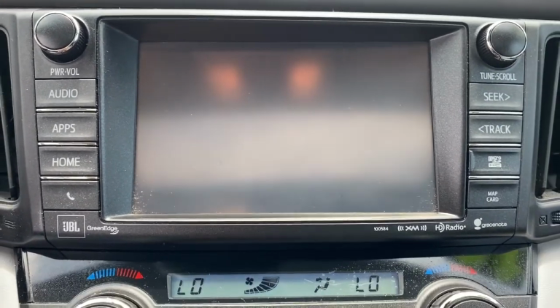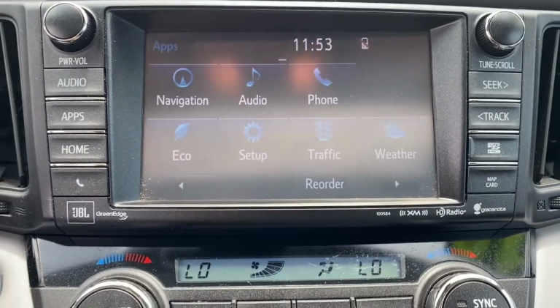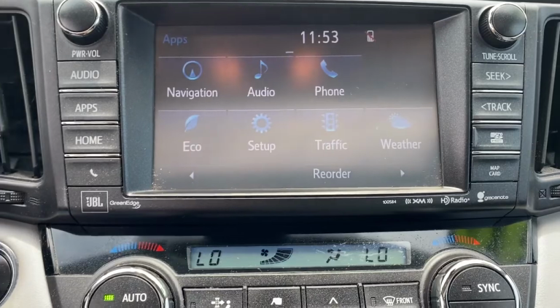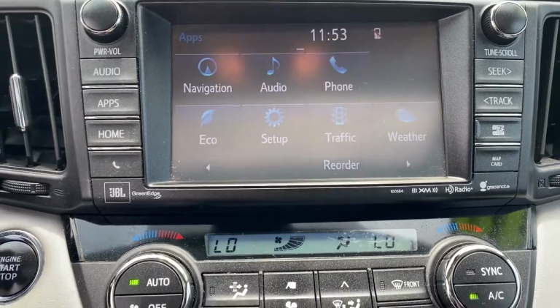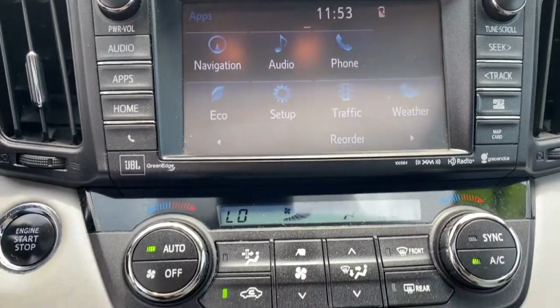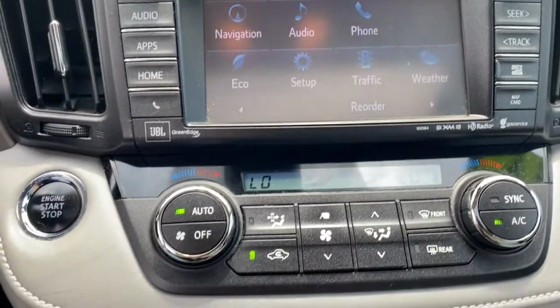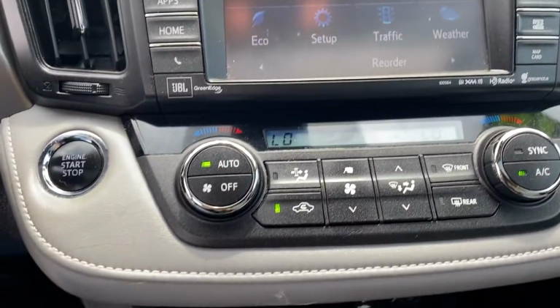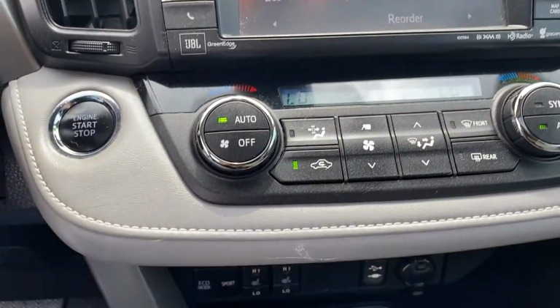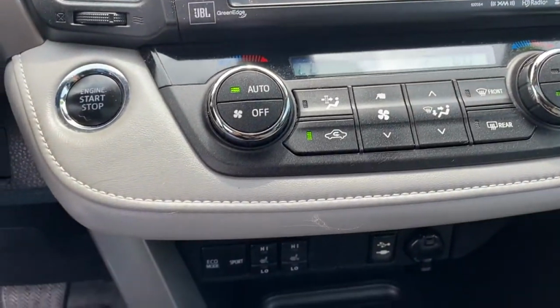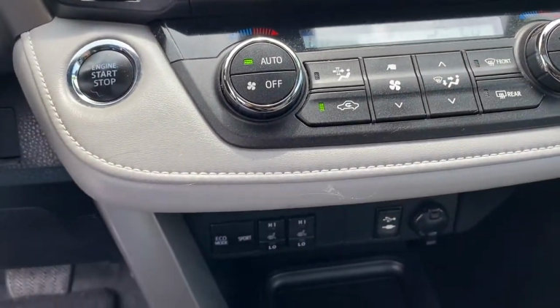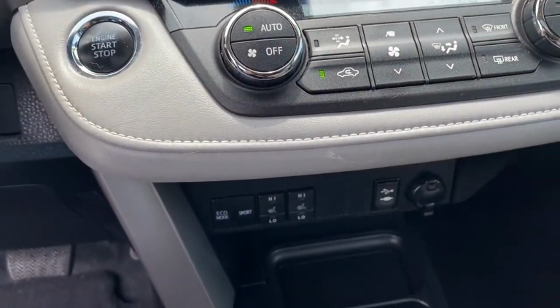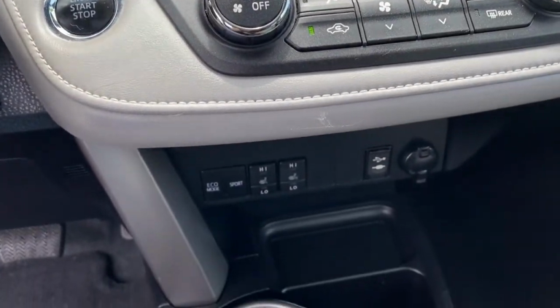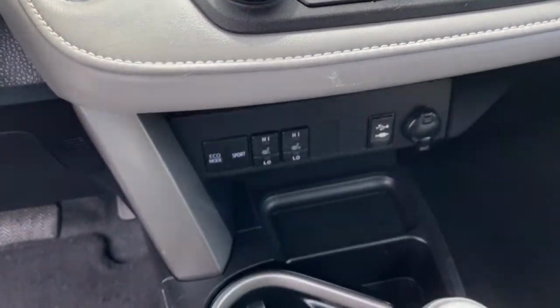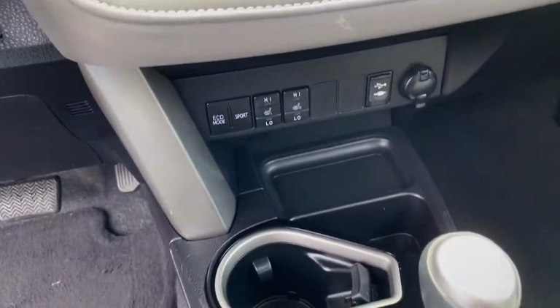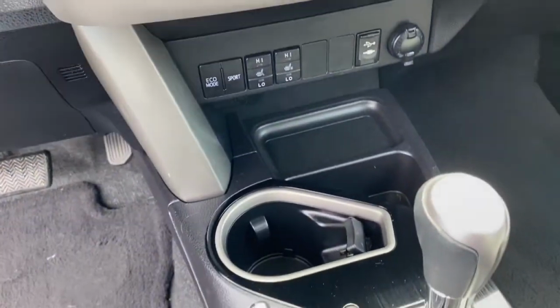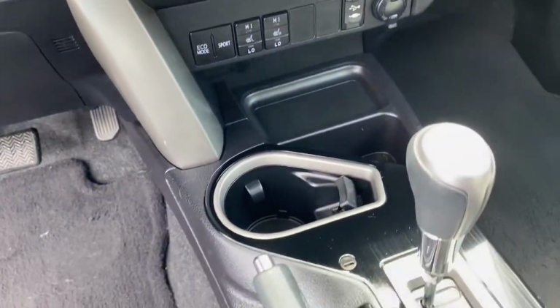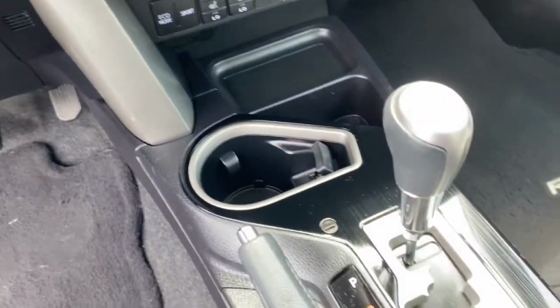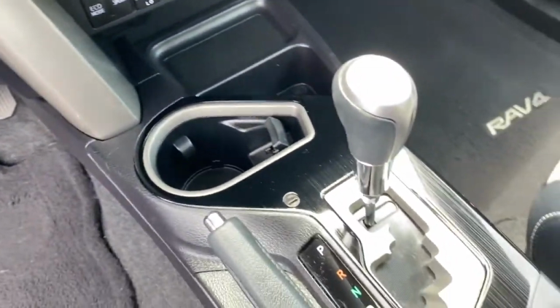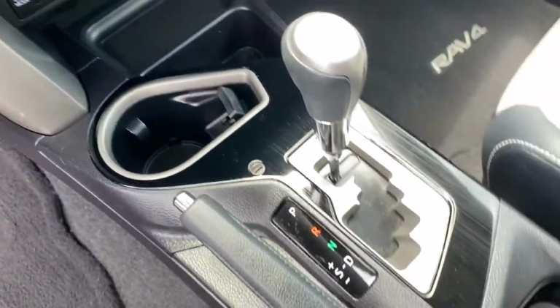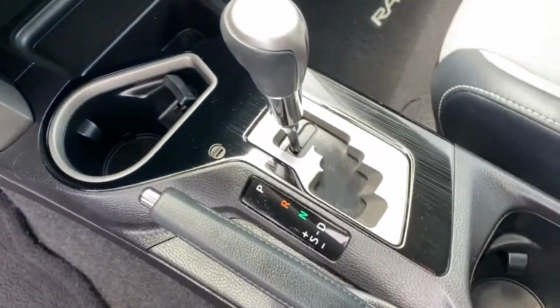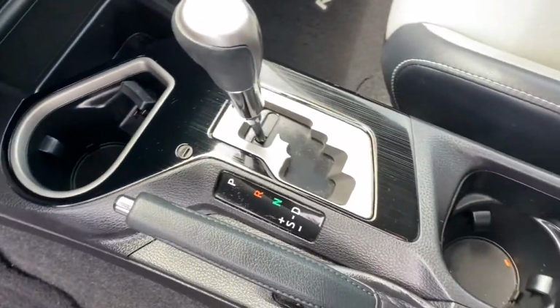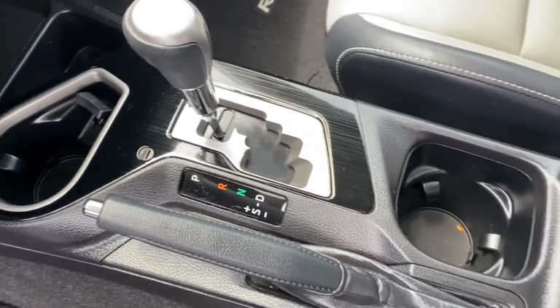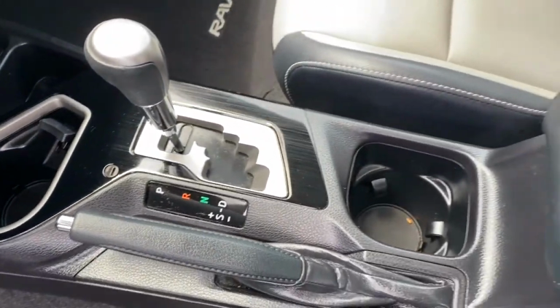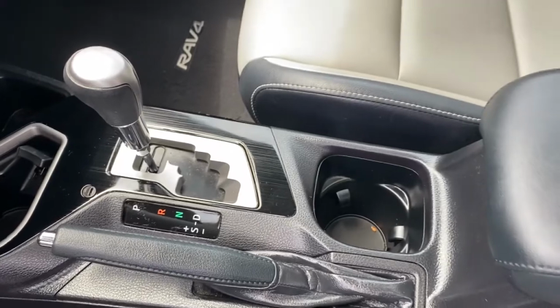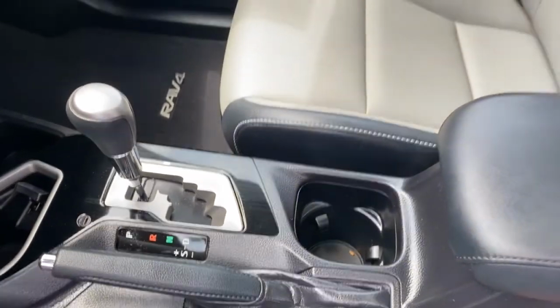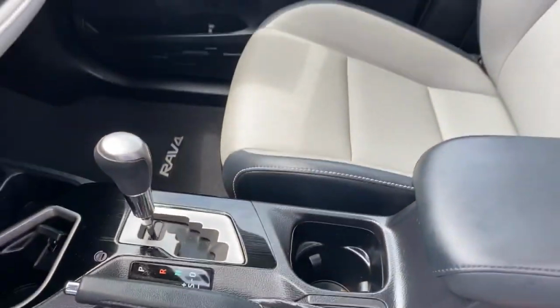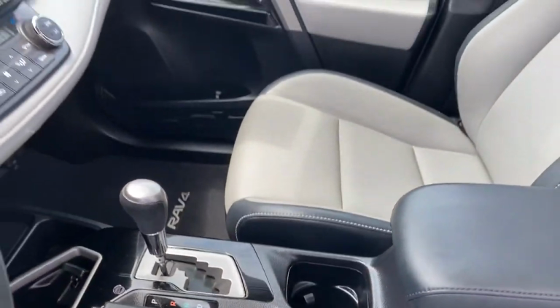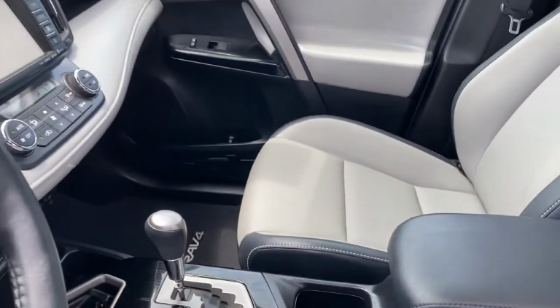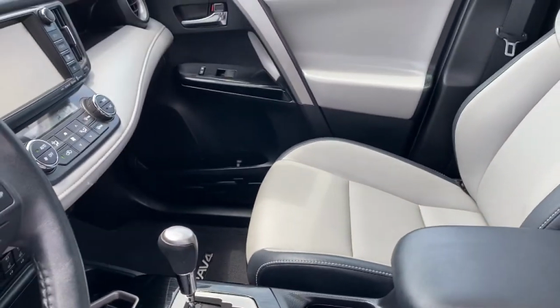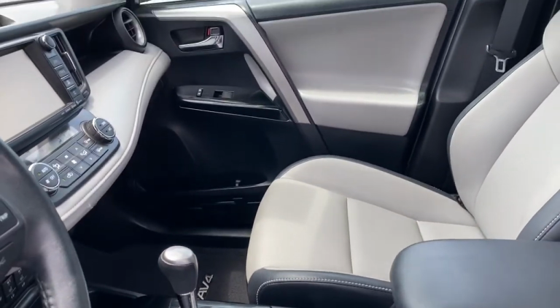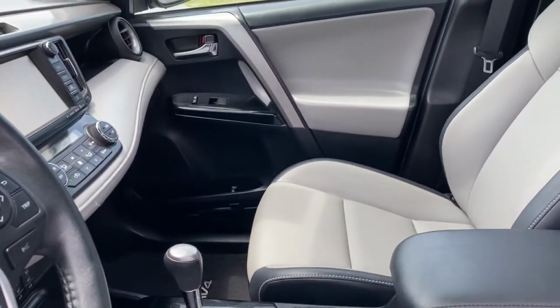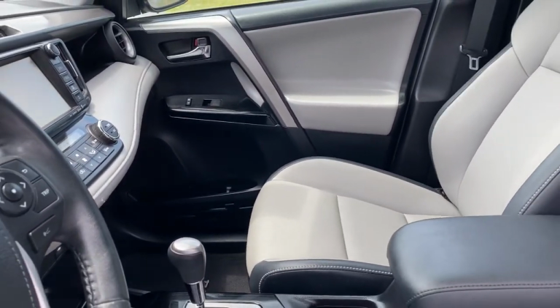Rugged yet refined and totally connected, this RAV4 strikes the perfect balance. Treat yourself to a test drive. Our knowledgeable and professional staff will make it the best part of your day.